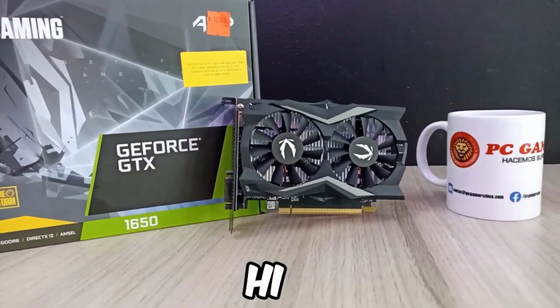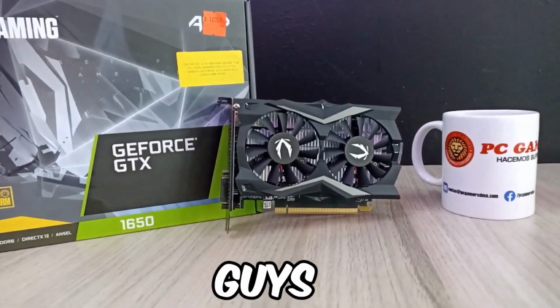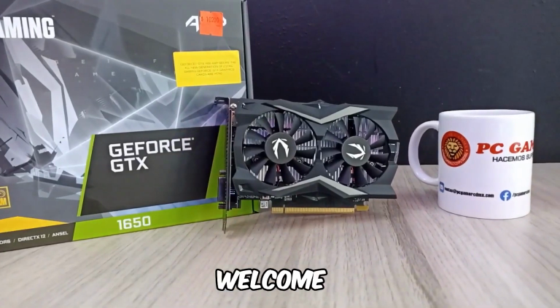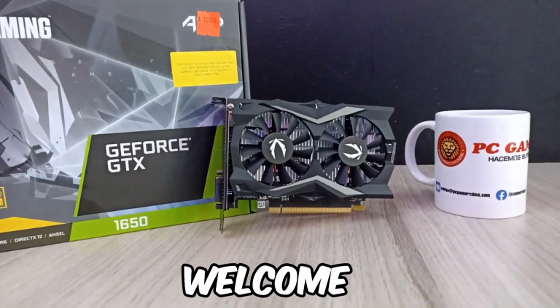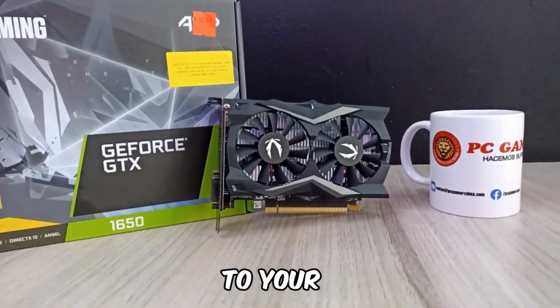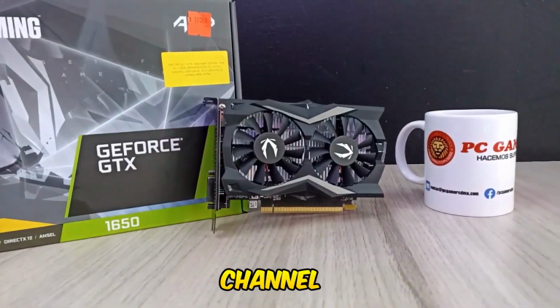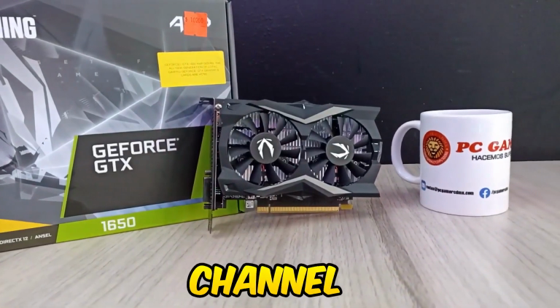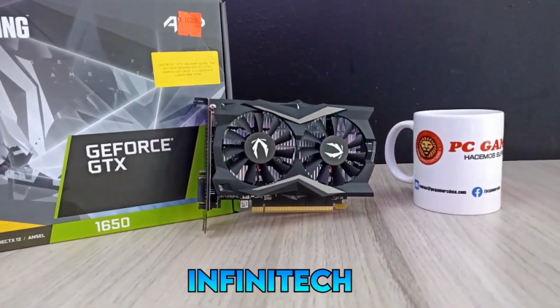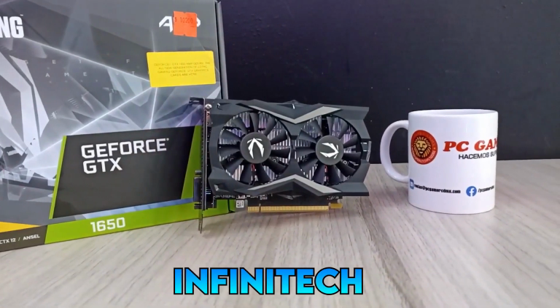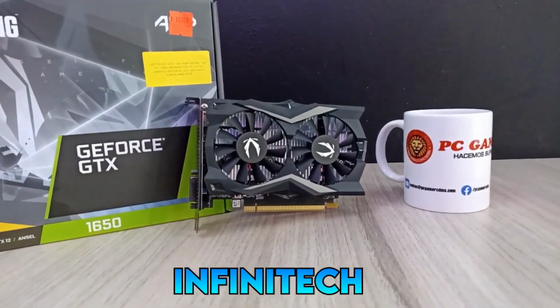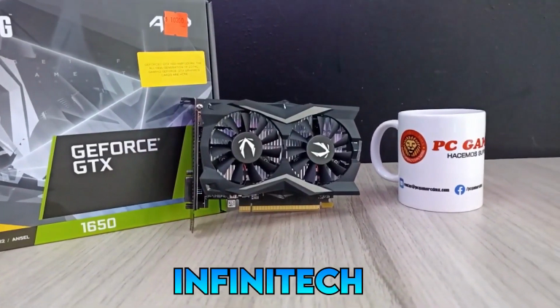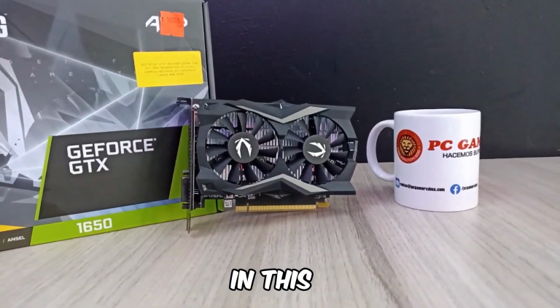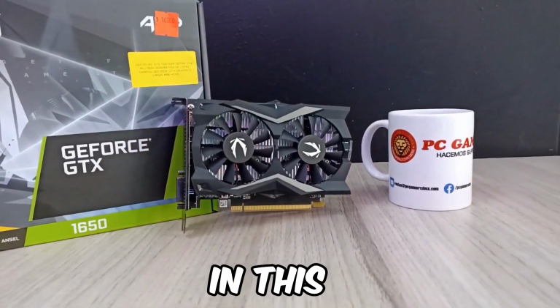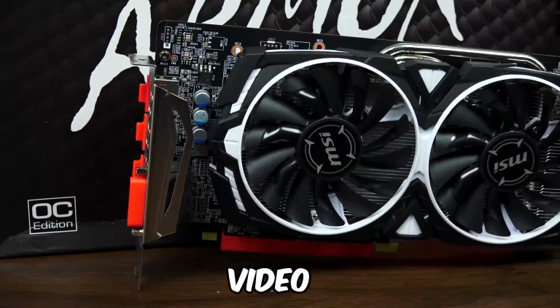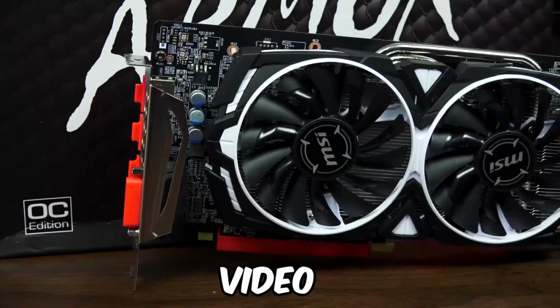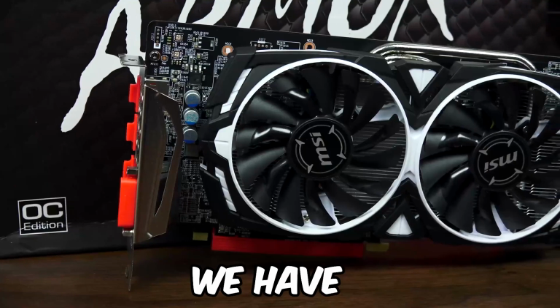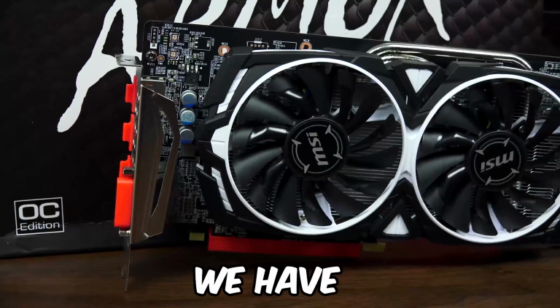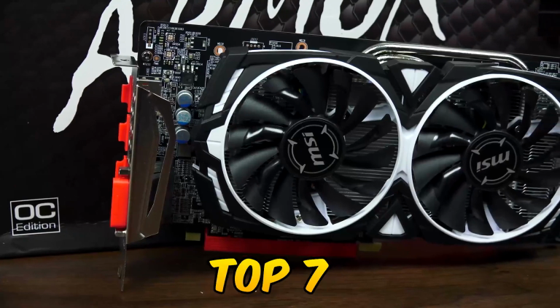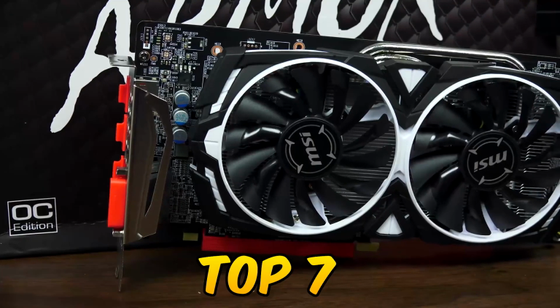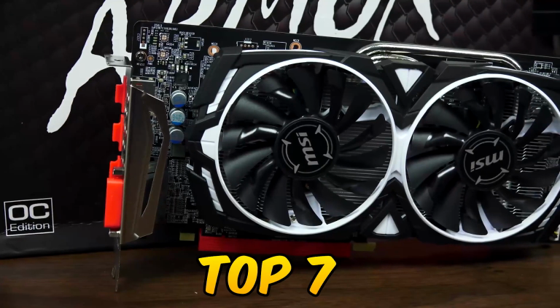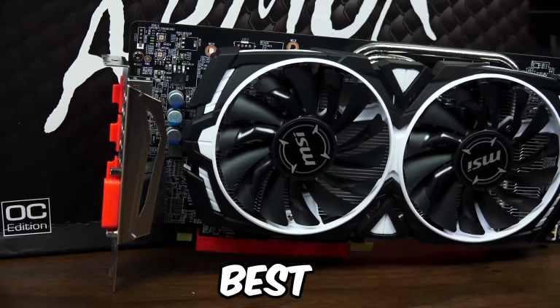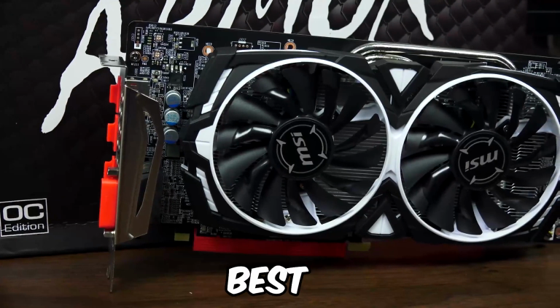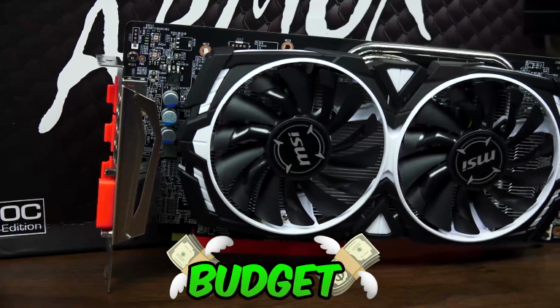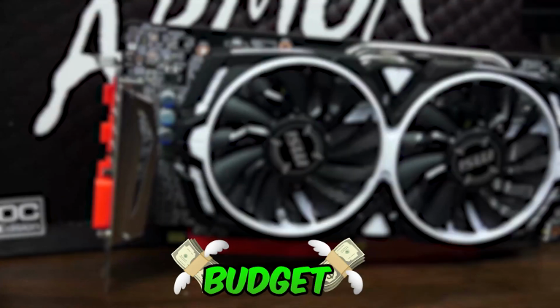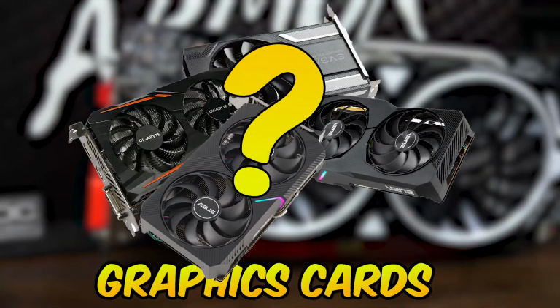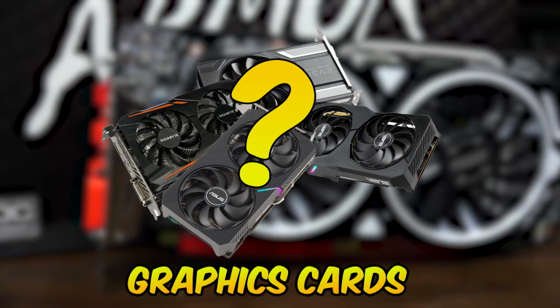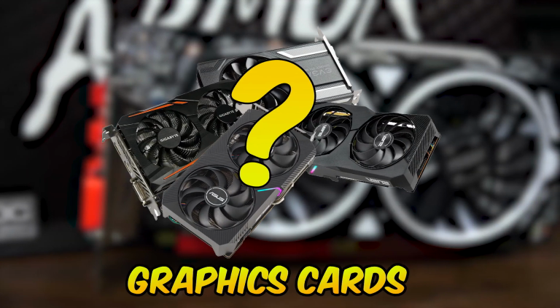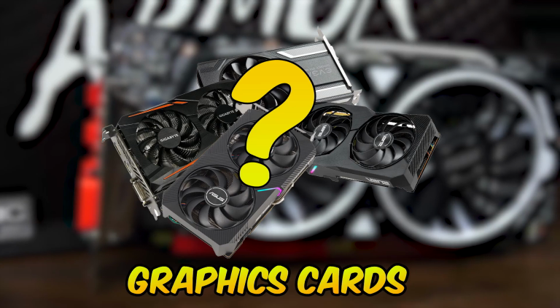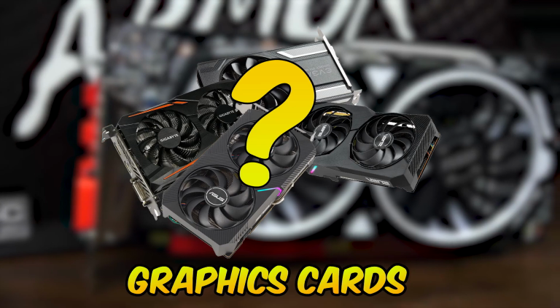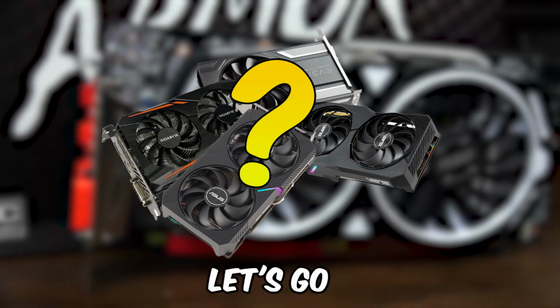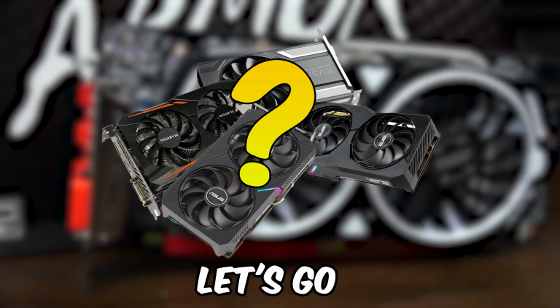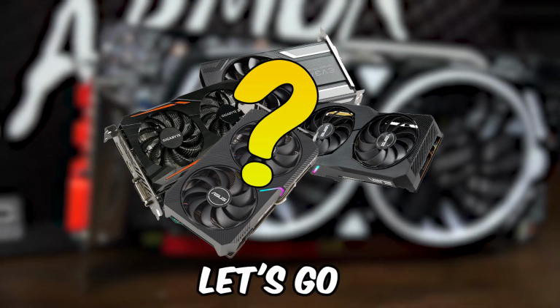Hi guys, welcome to your channel Infinitech. In this video we have the top 7 best budget graphics cards. Let's go.